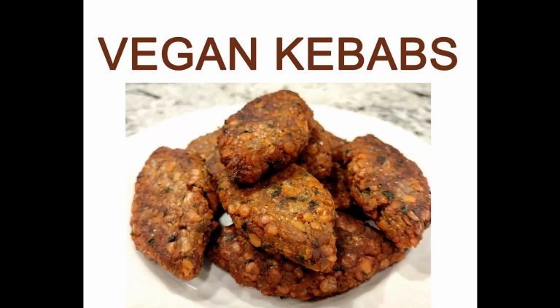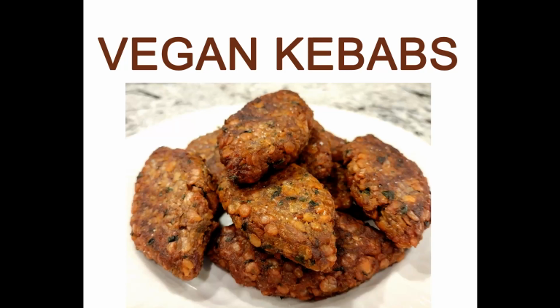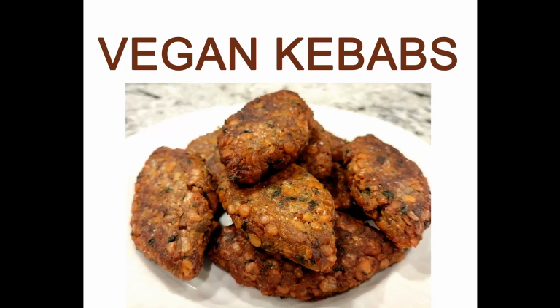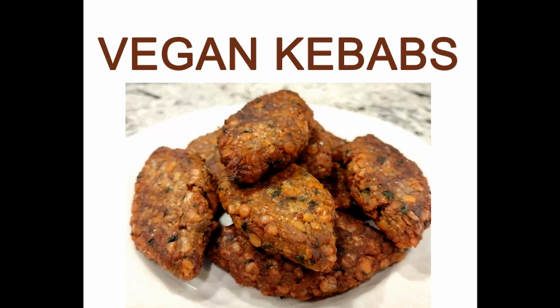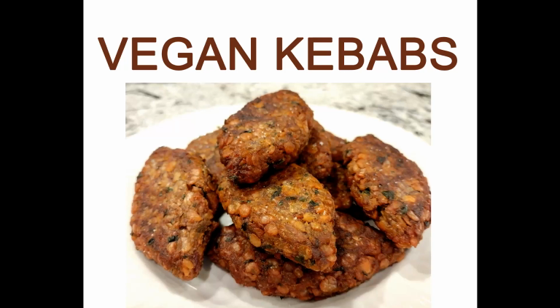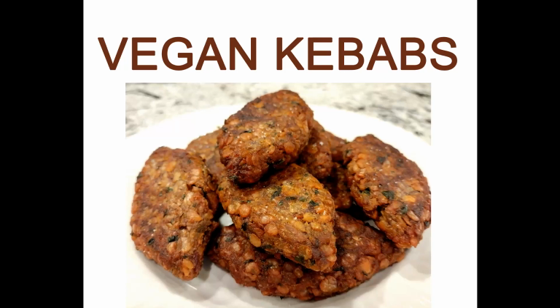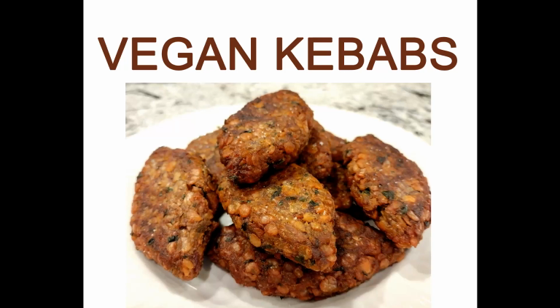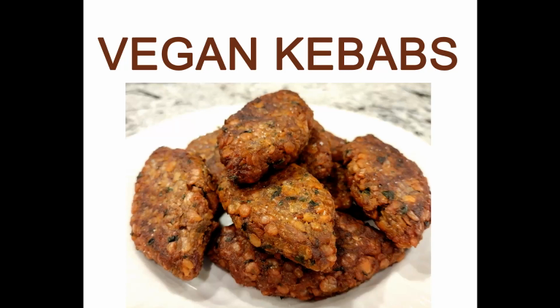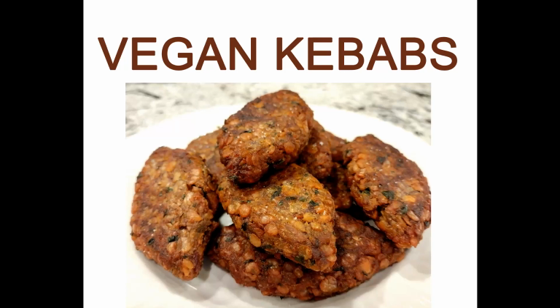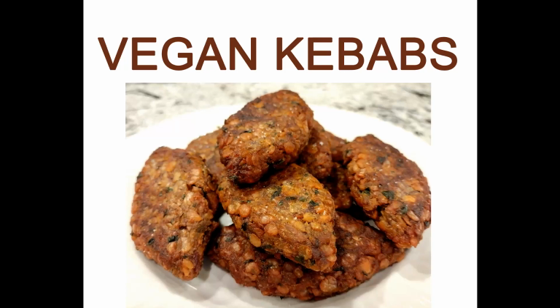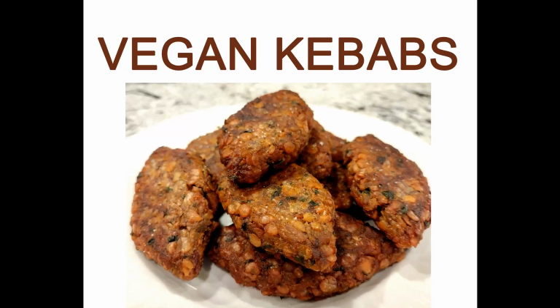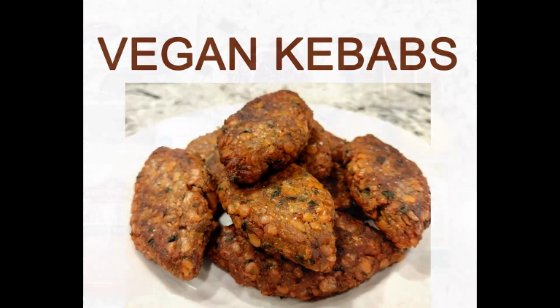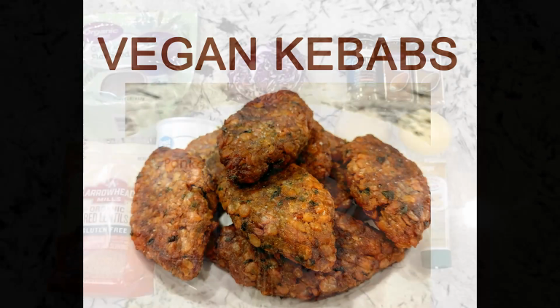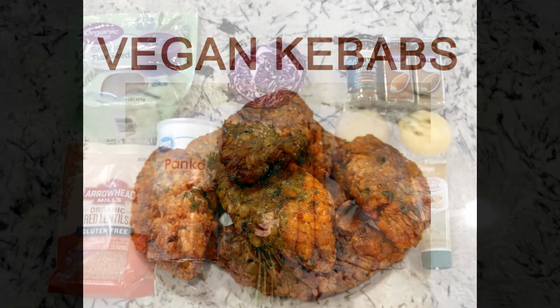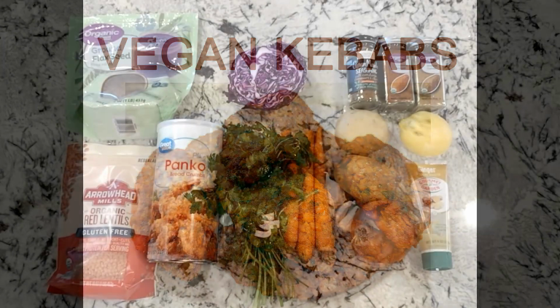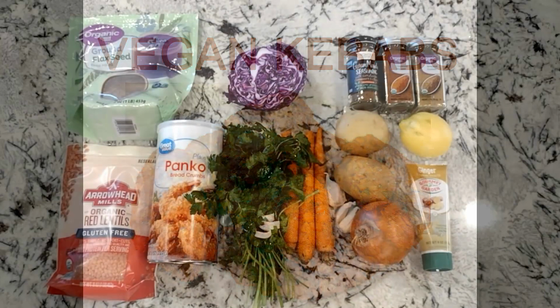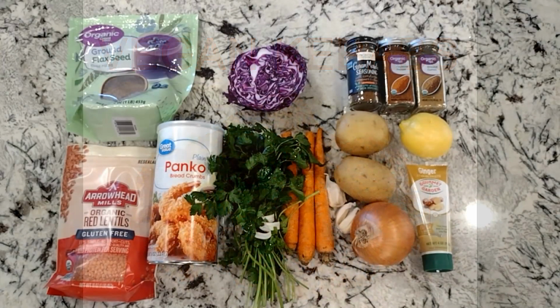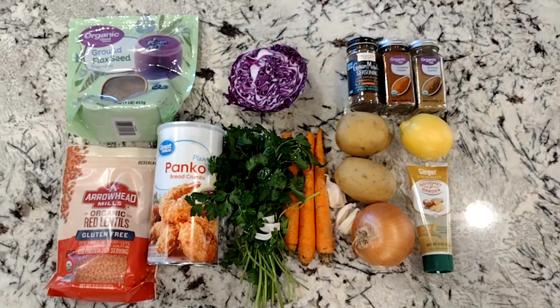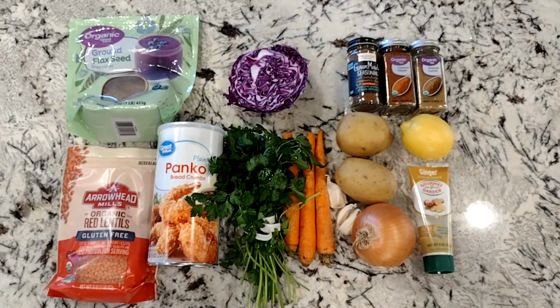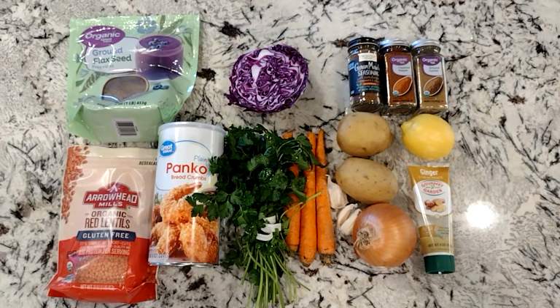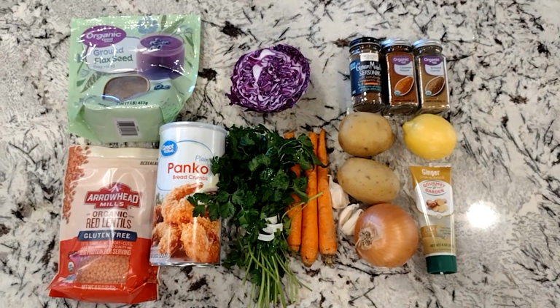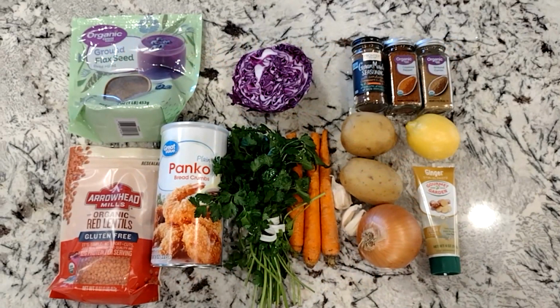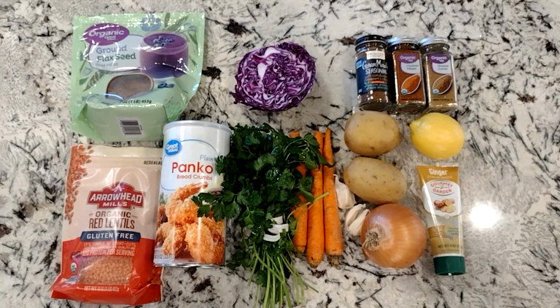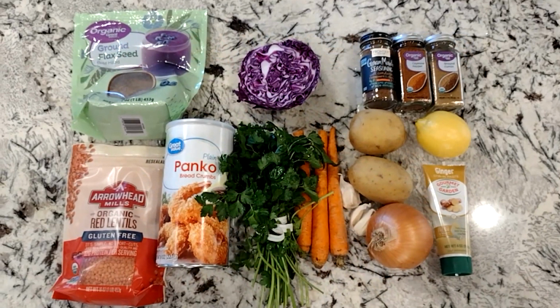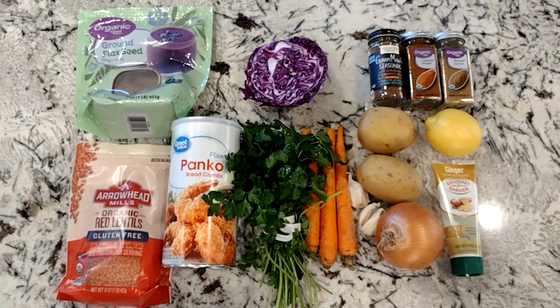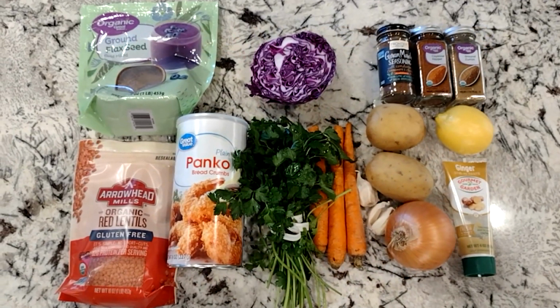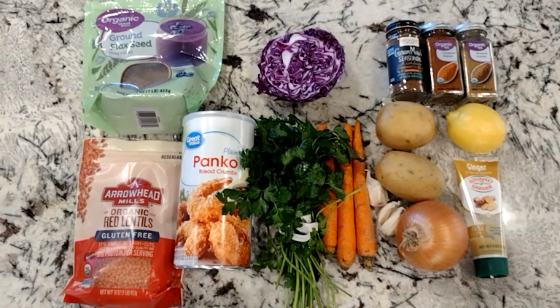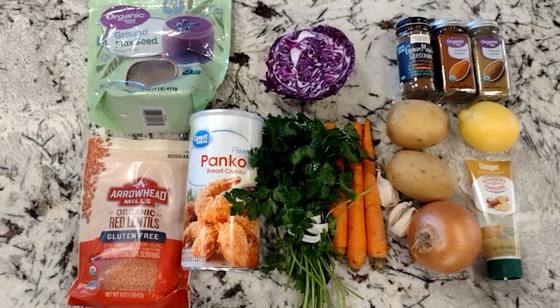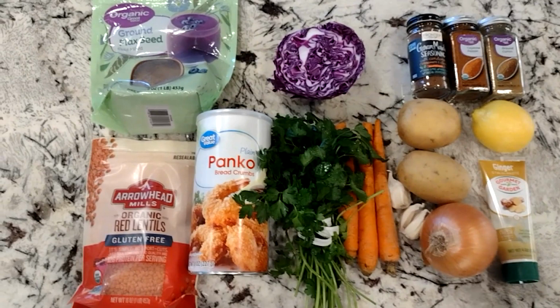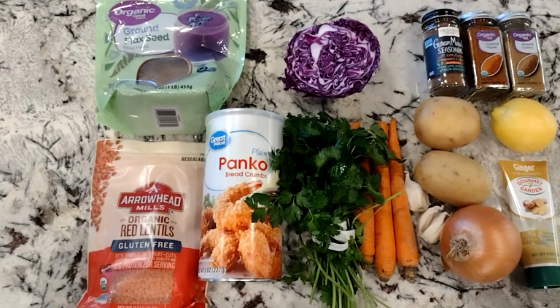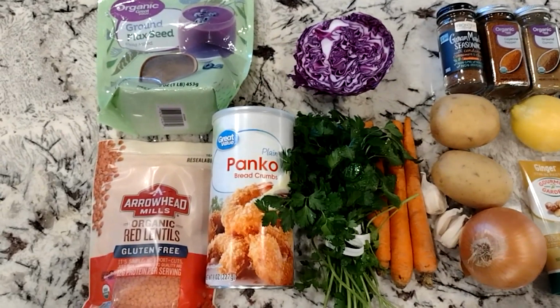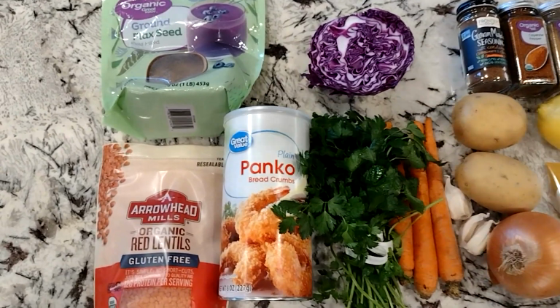Hi, today I made some vegan kebabs and I want to show you how to make them.